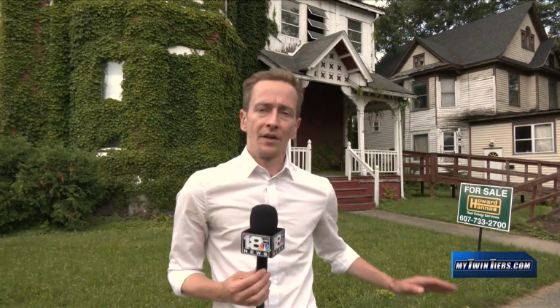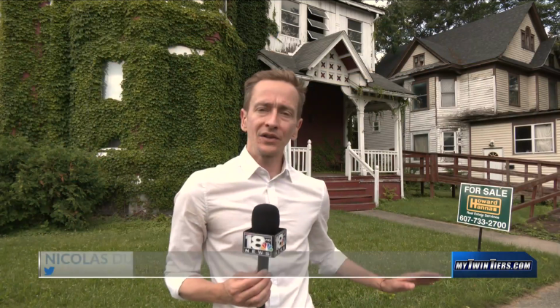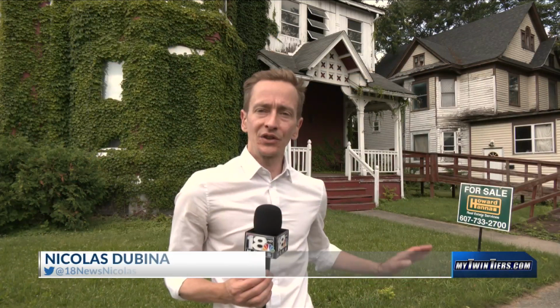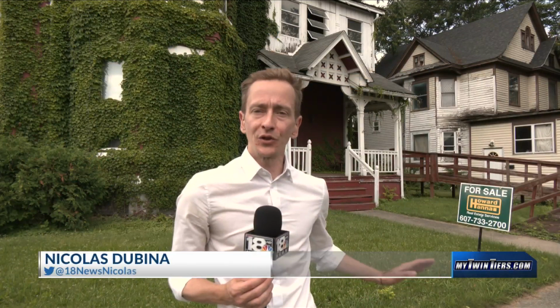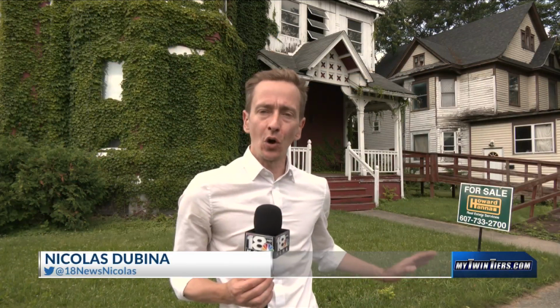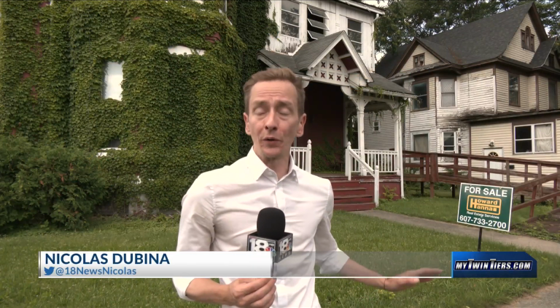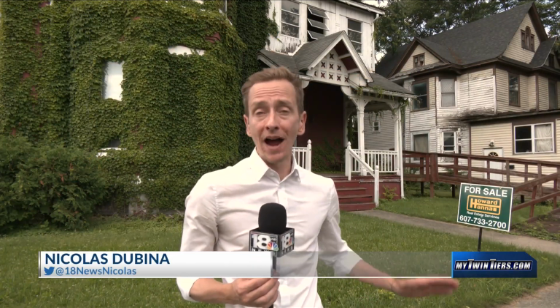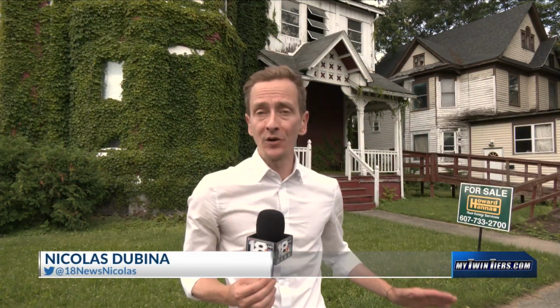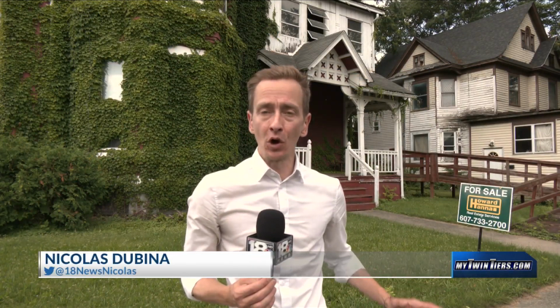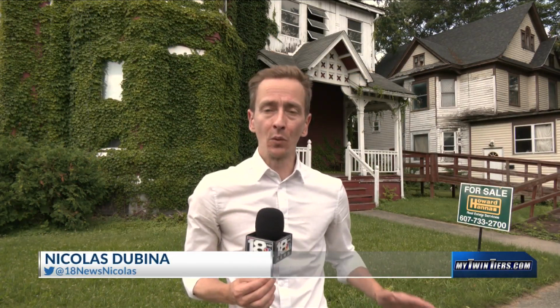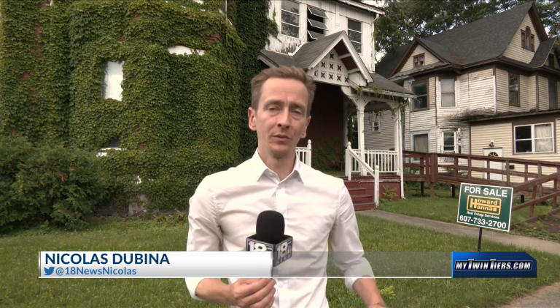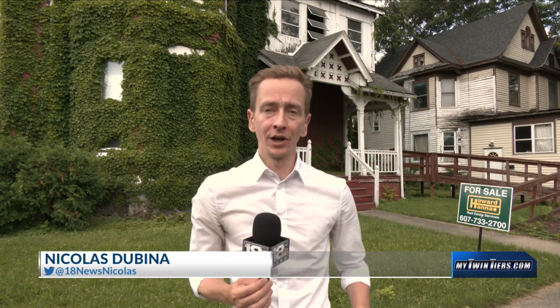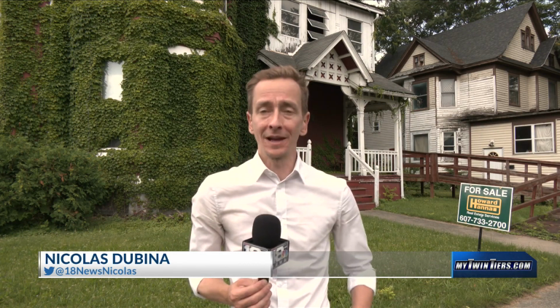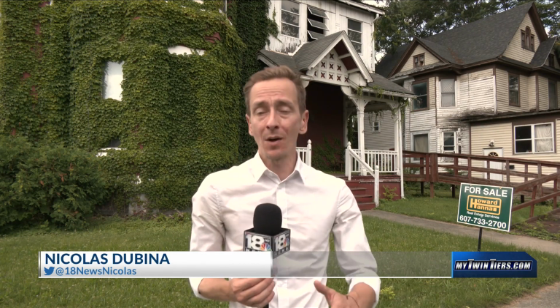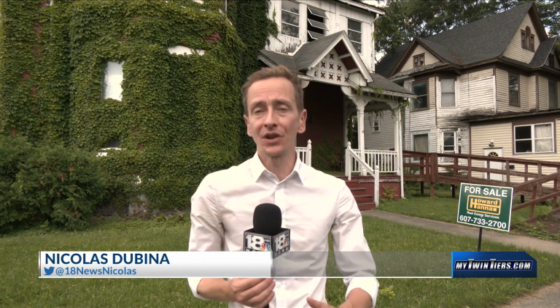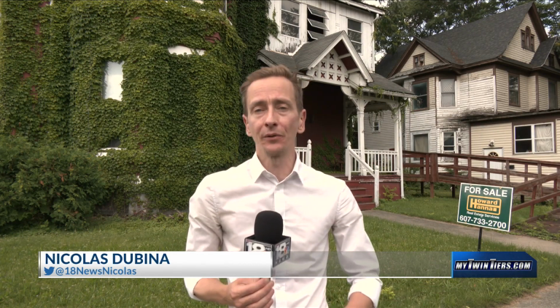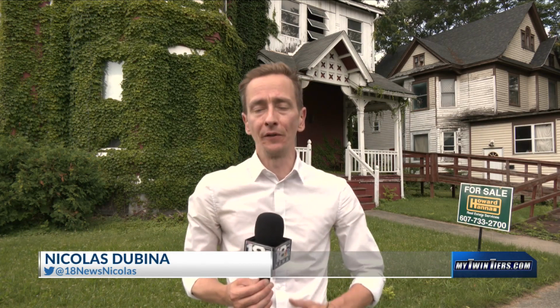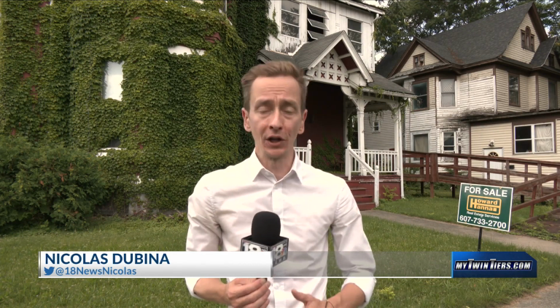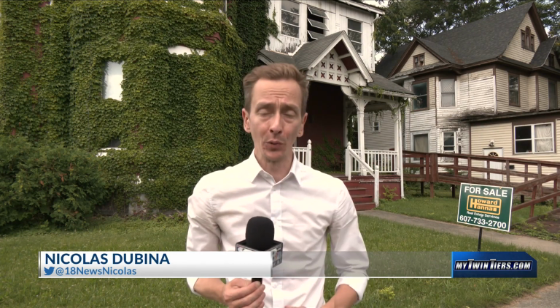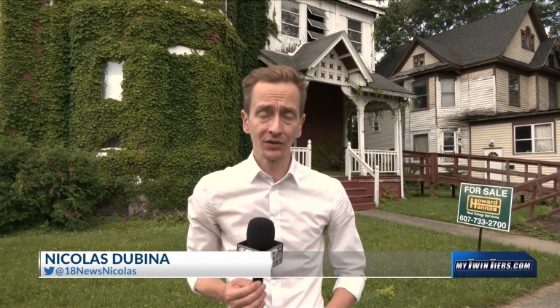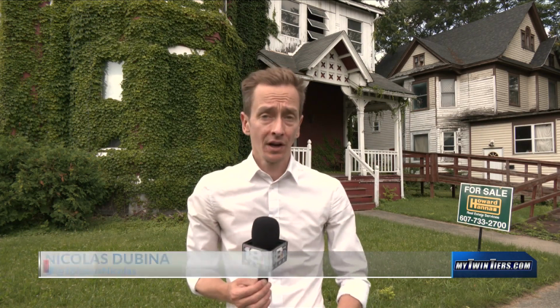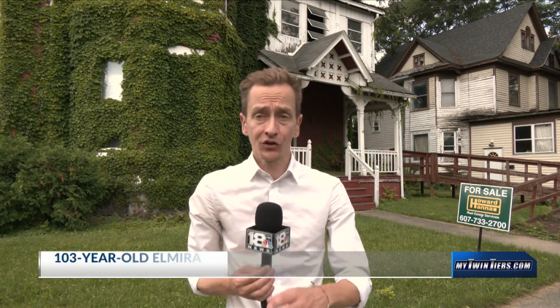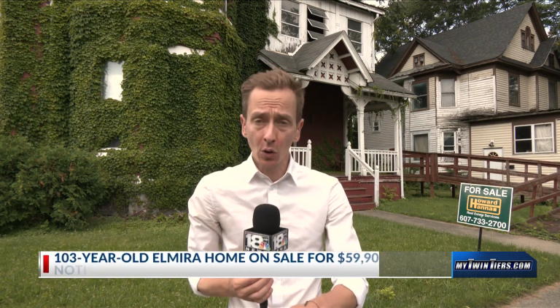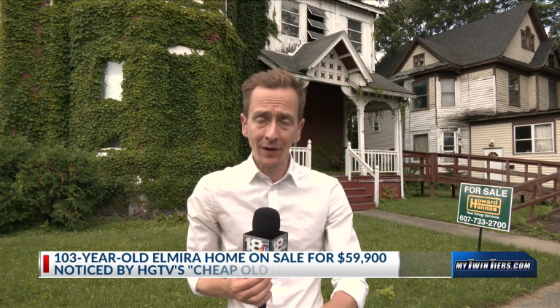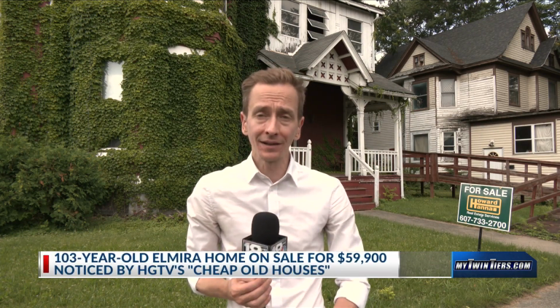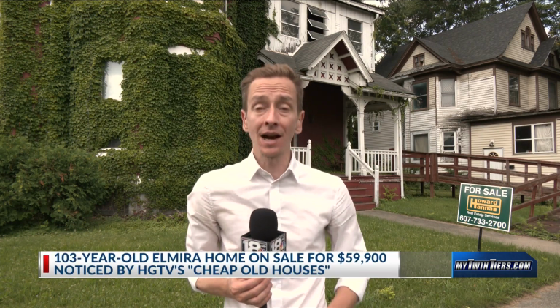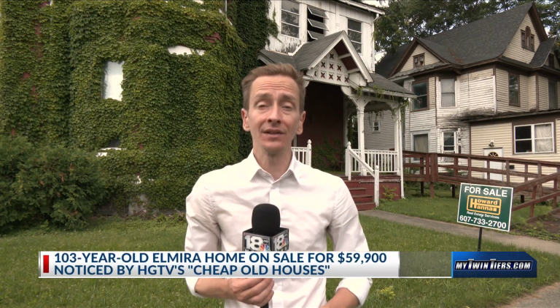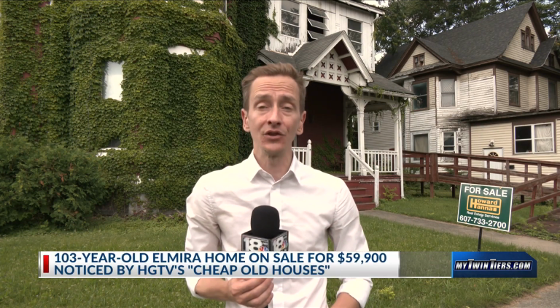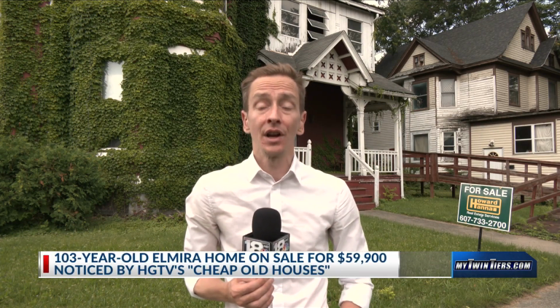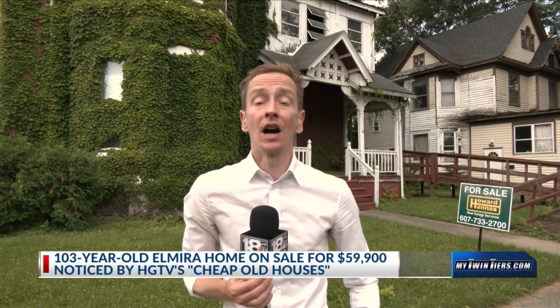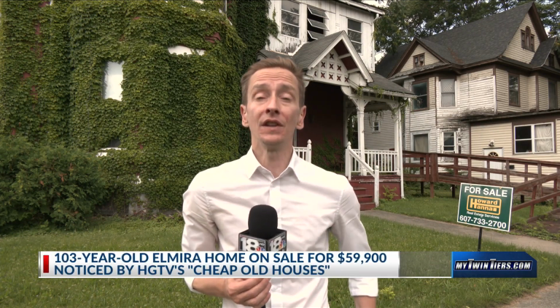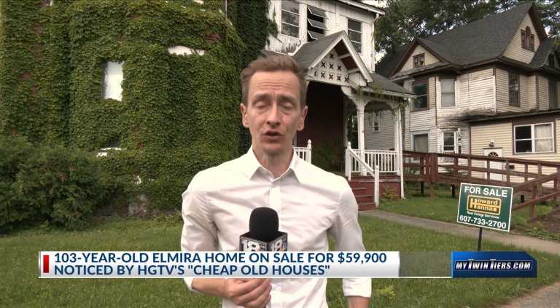This century-old five-bedroom home on Williams Street is now on sale for a very low price — so low, in fact, it caught the attention of a TV show.